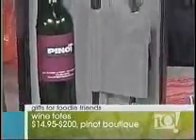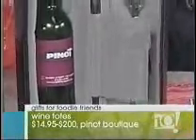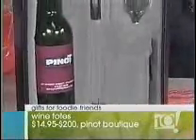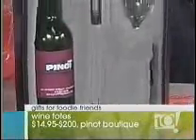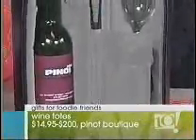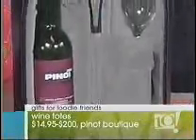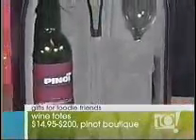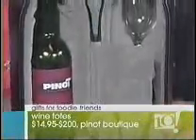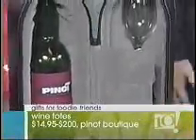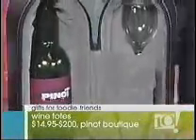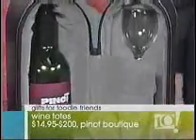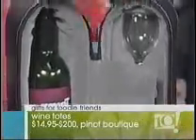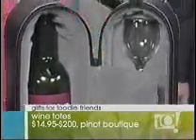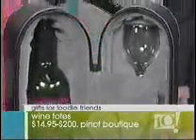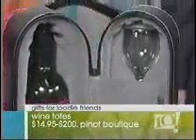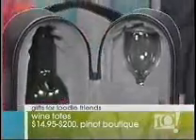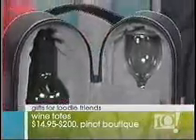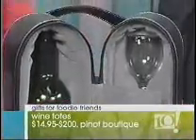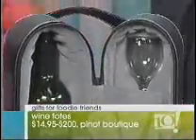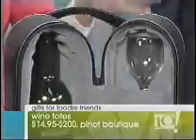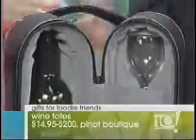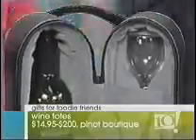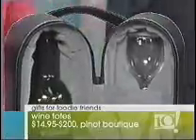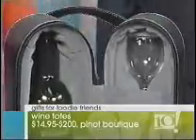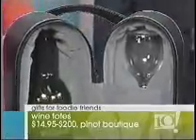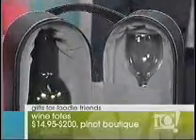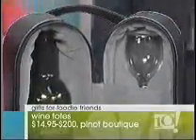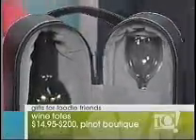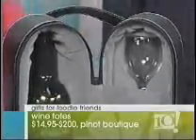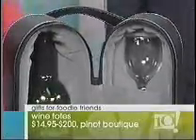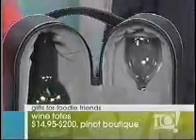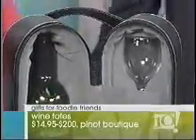Exactly! So you've got beautiful totes at all different price points from $50 up to $125.